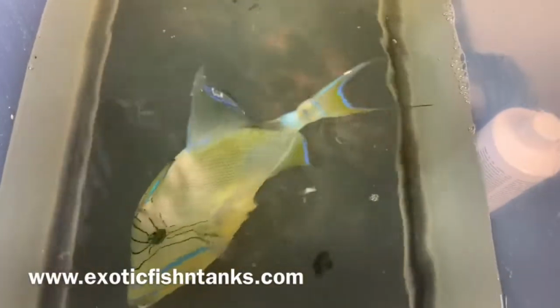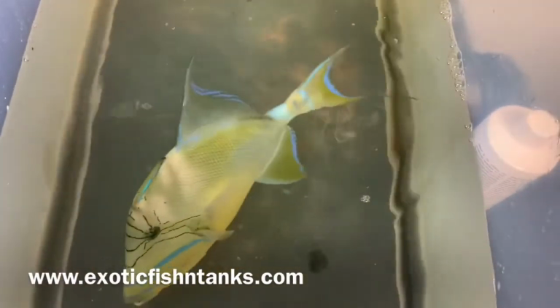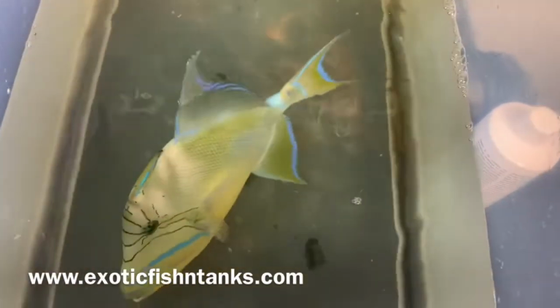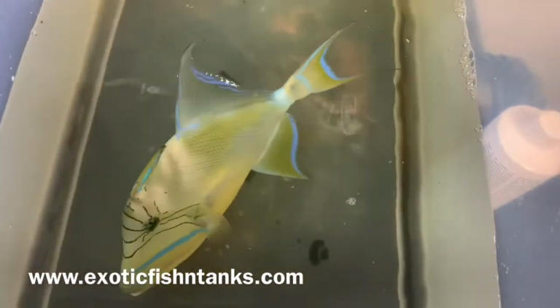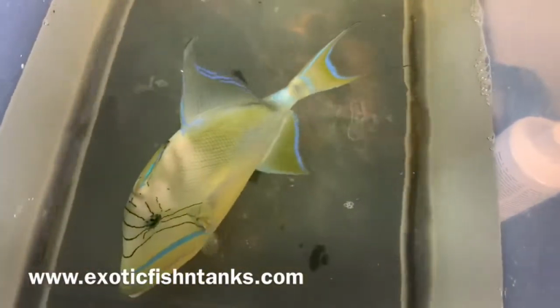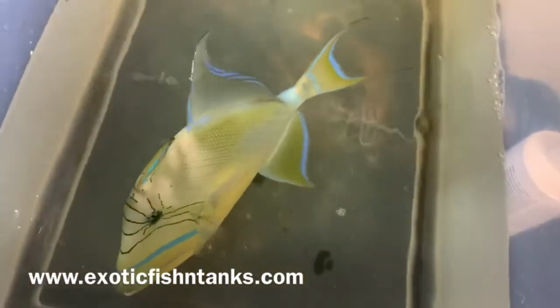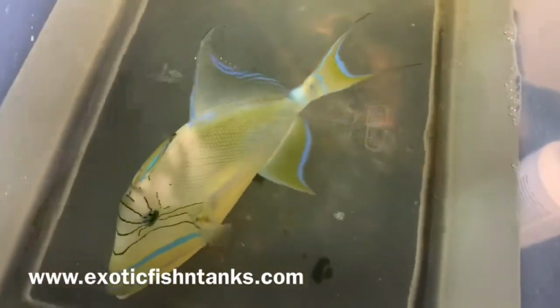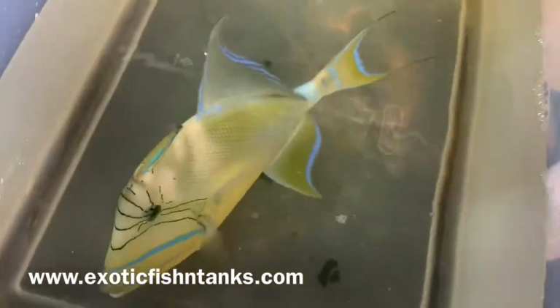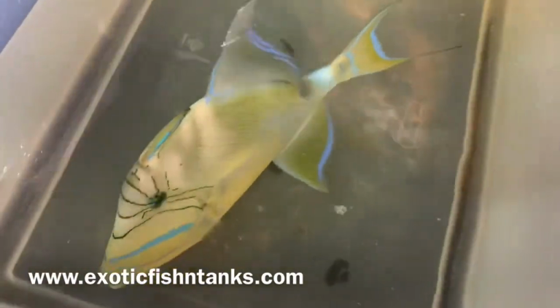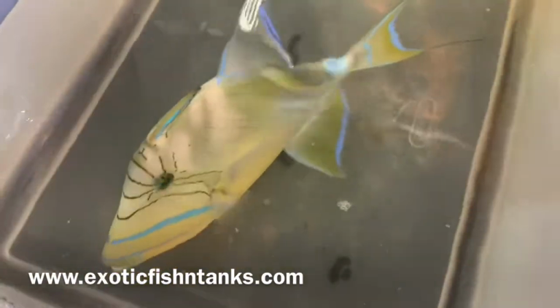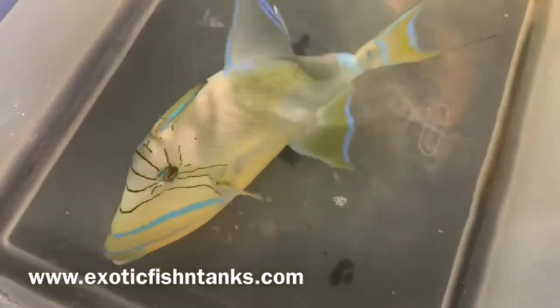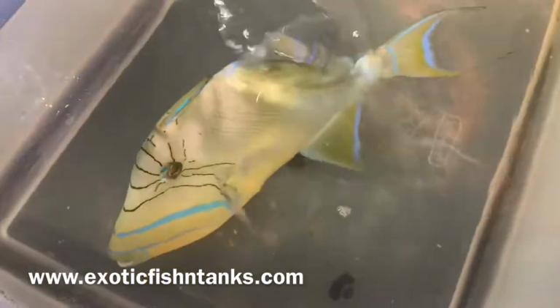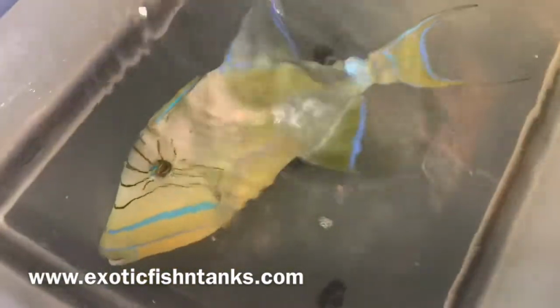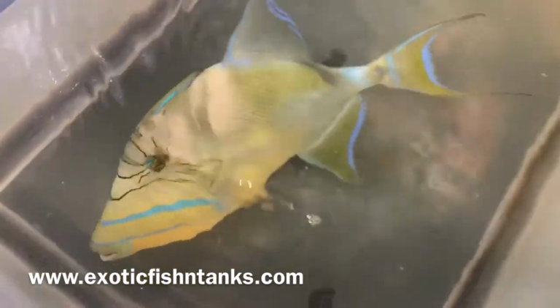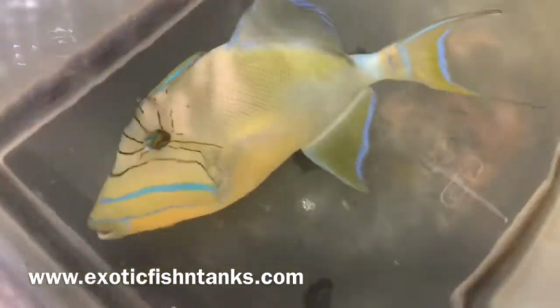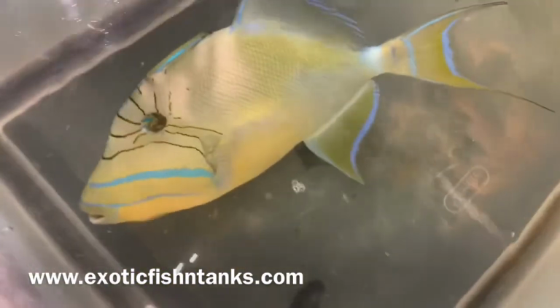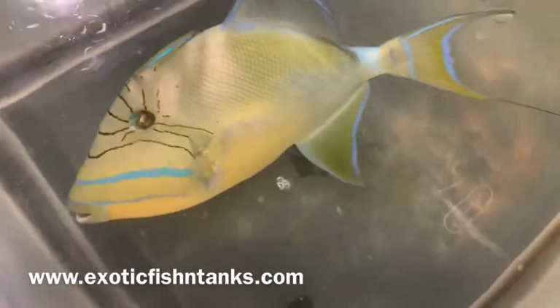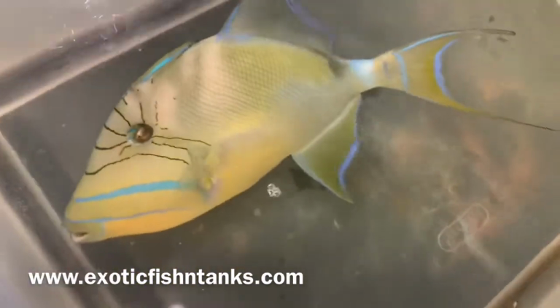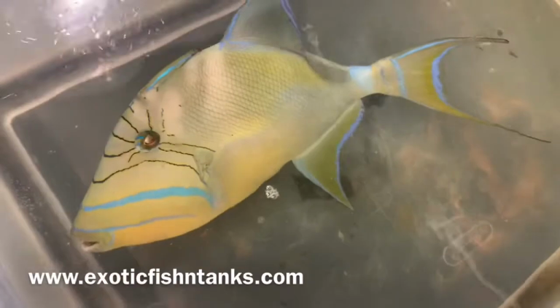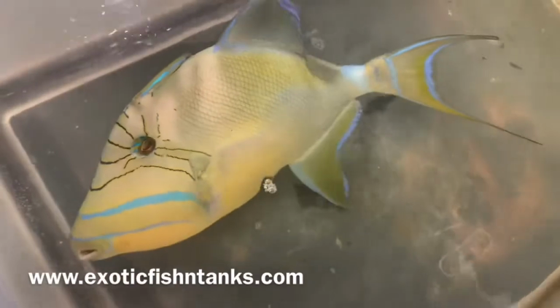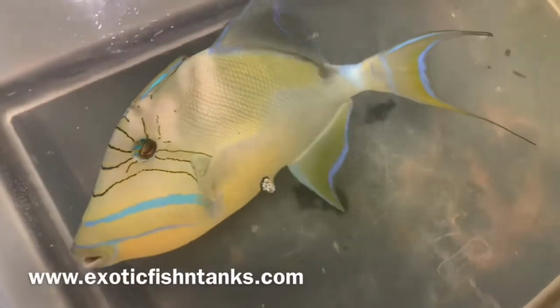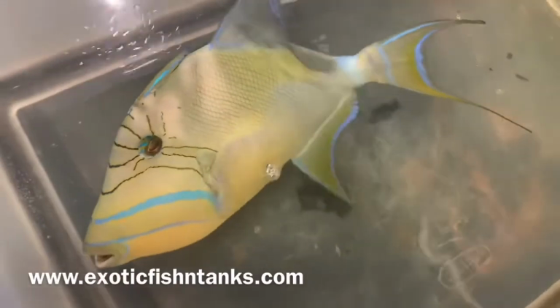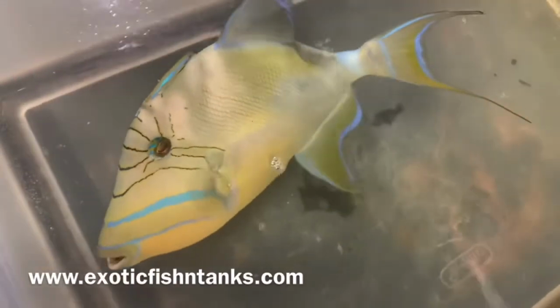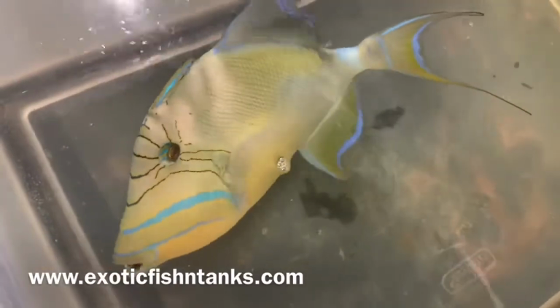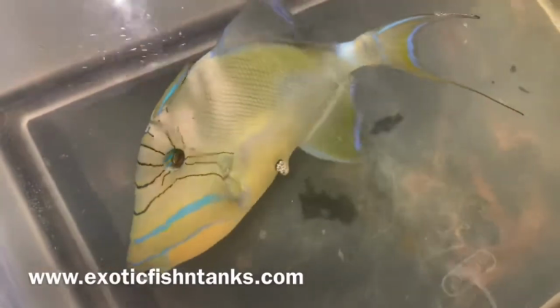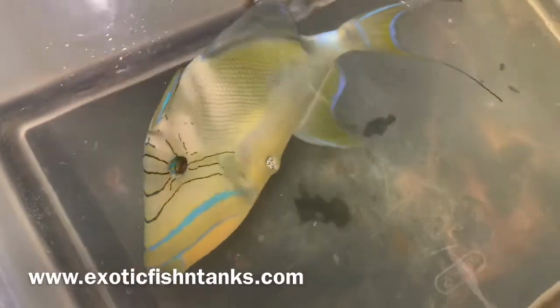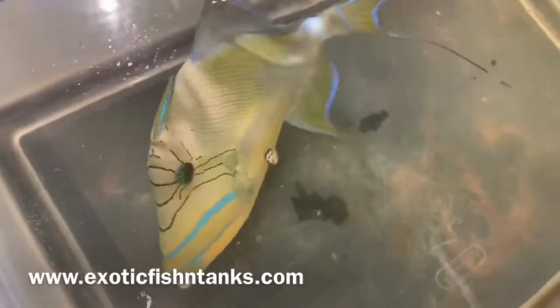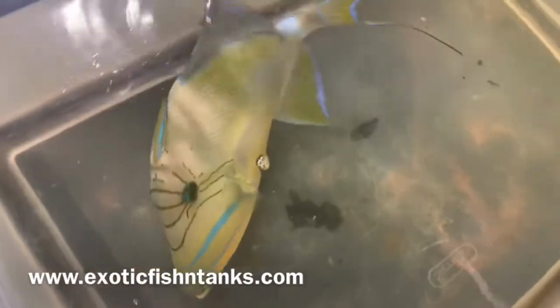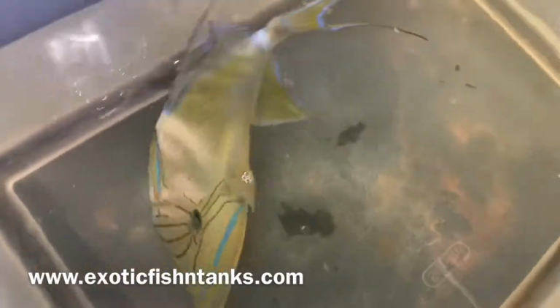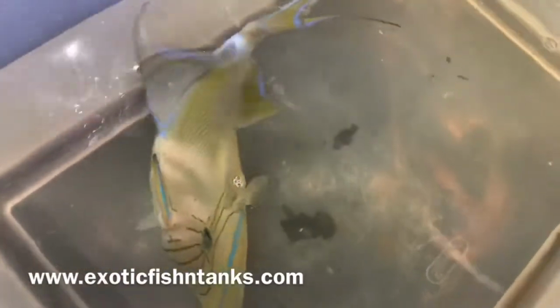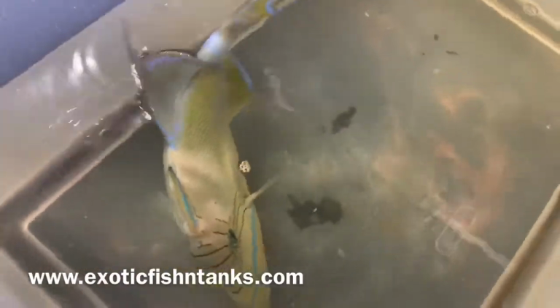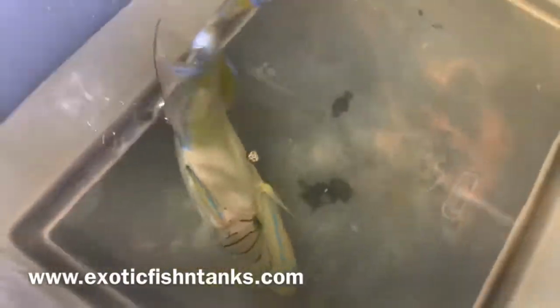She's from the Atlantic Ocean. I'll show you a better picture — 10 and a half inches, queen trigger.